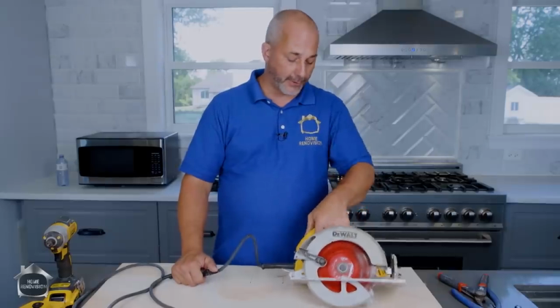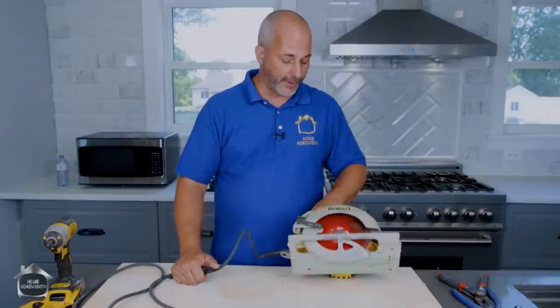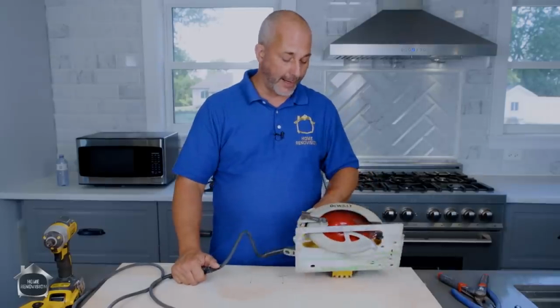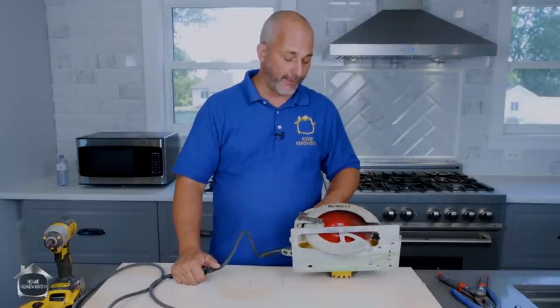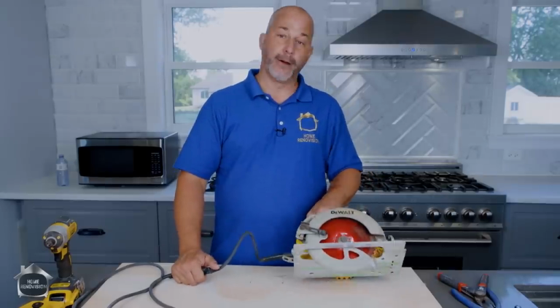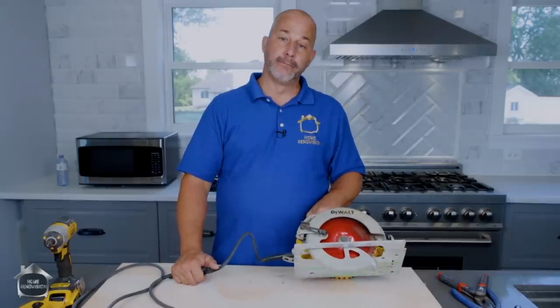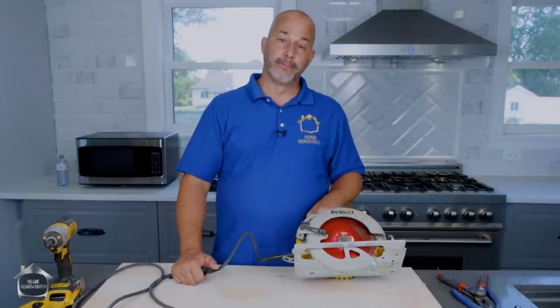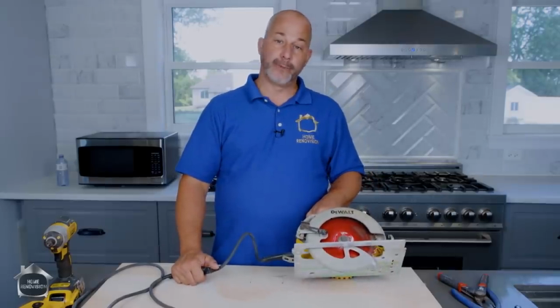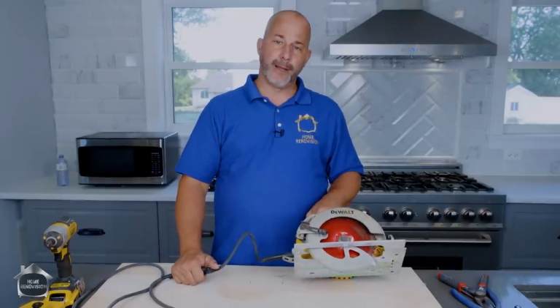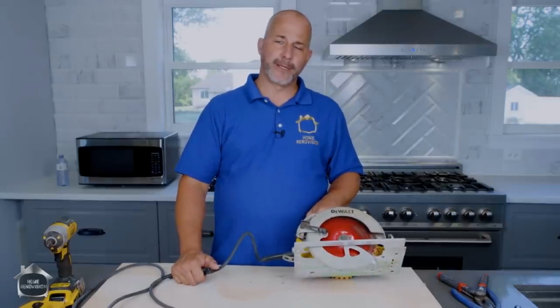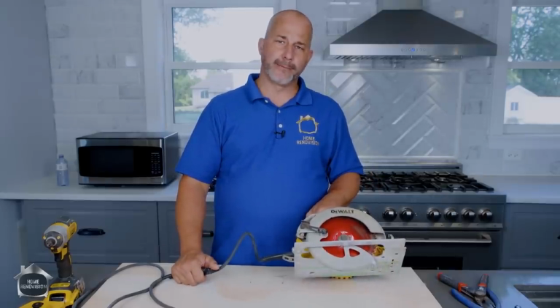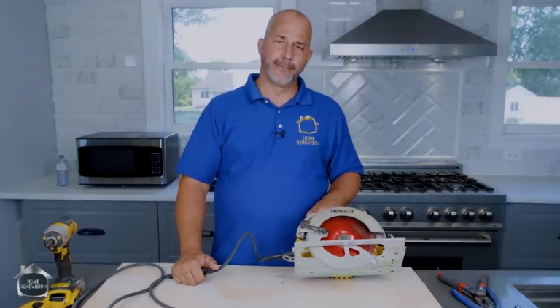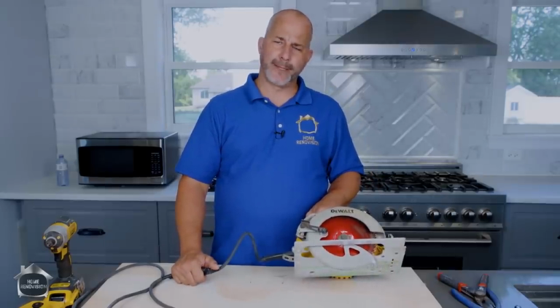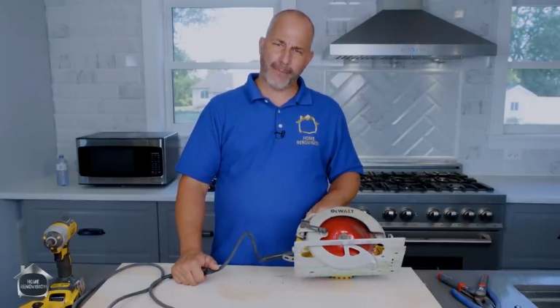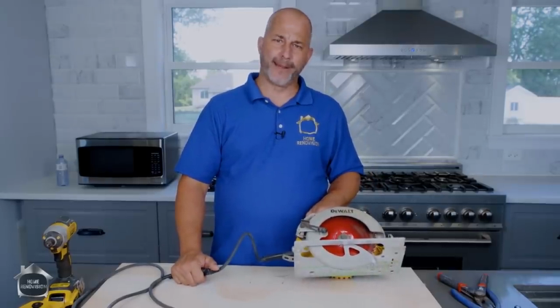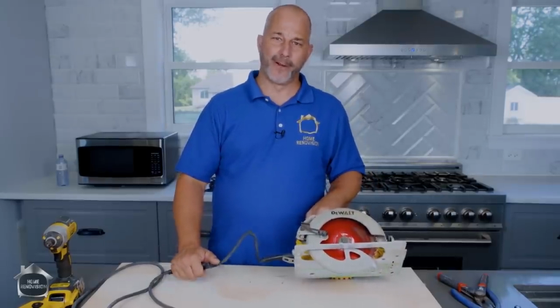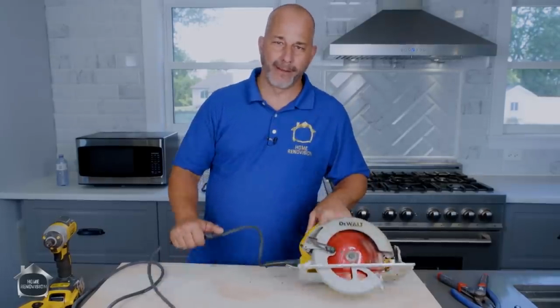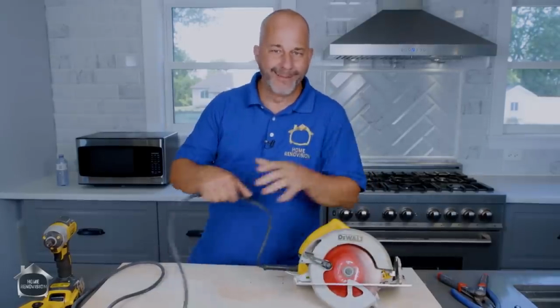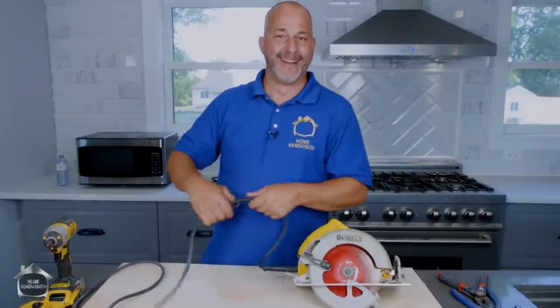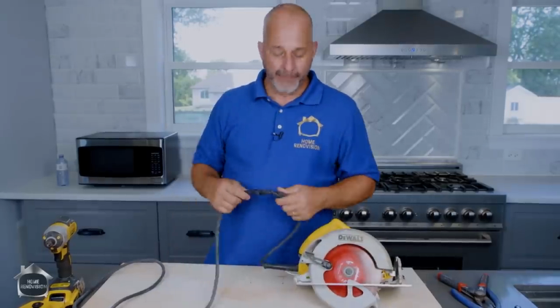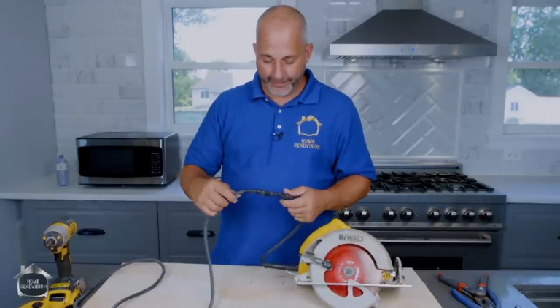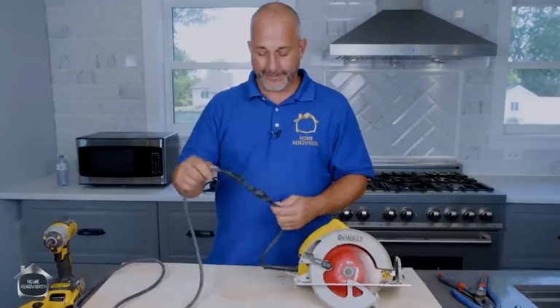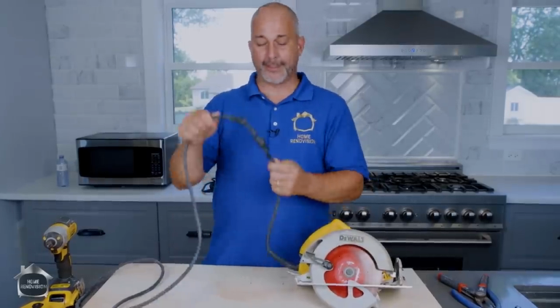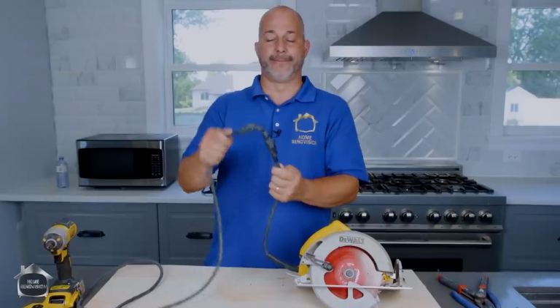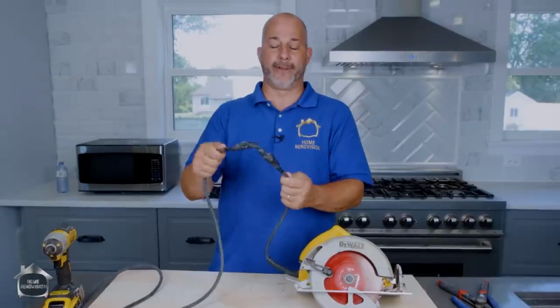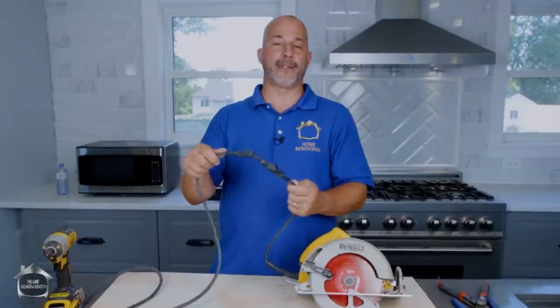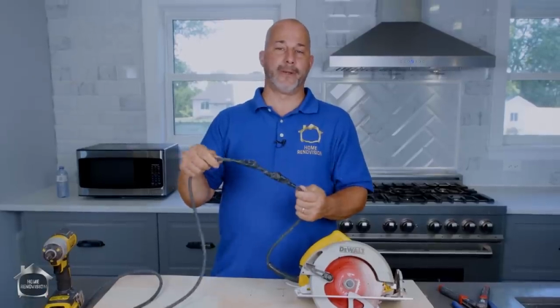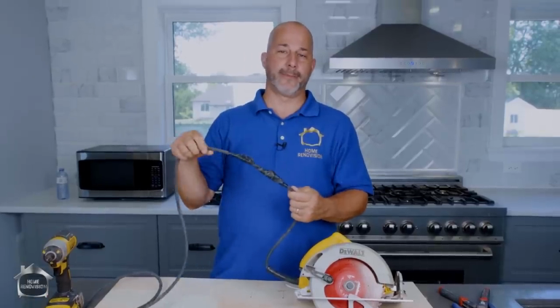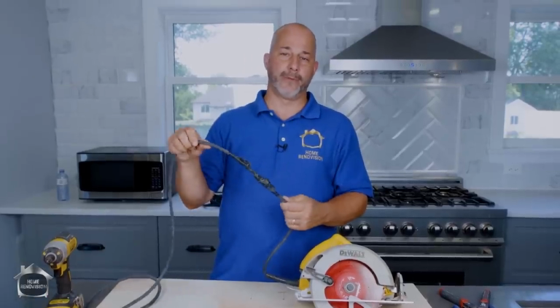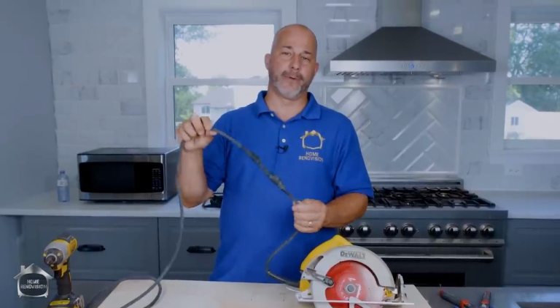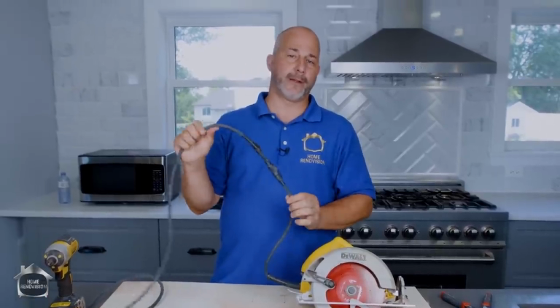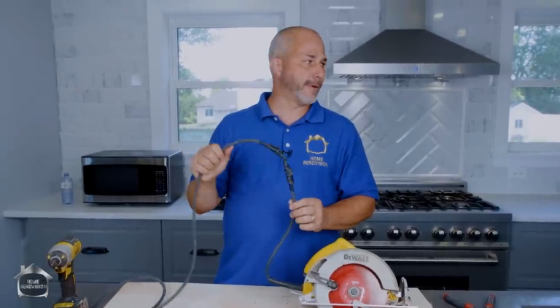This tool has been in every video pretty much, except the painting video I think. But listen, for the last three years I've been working with a cut cord.